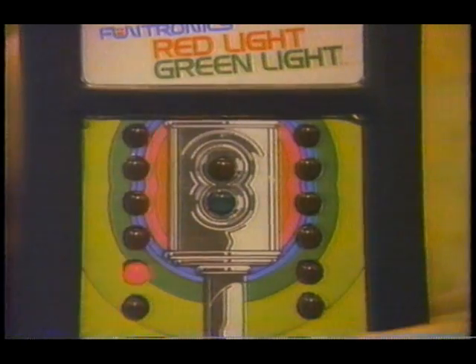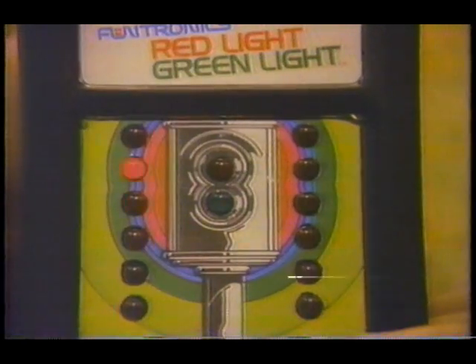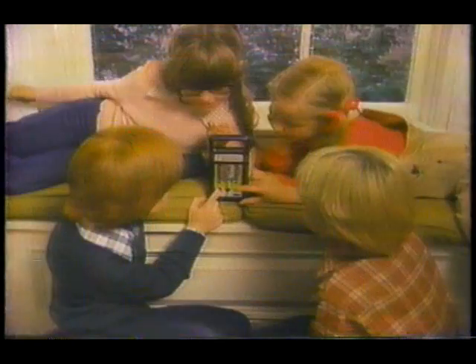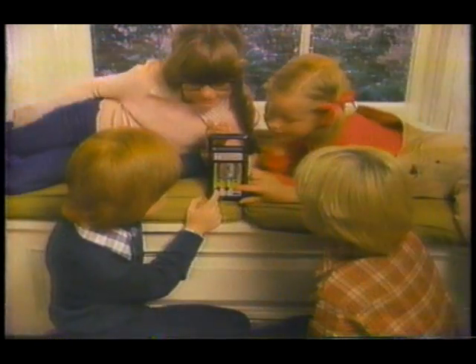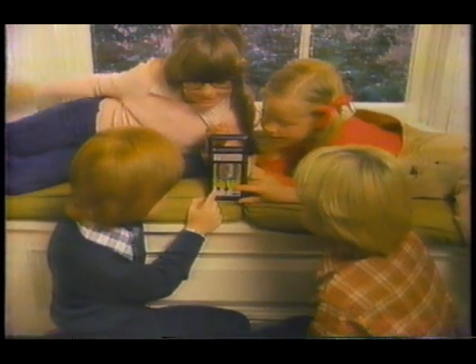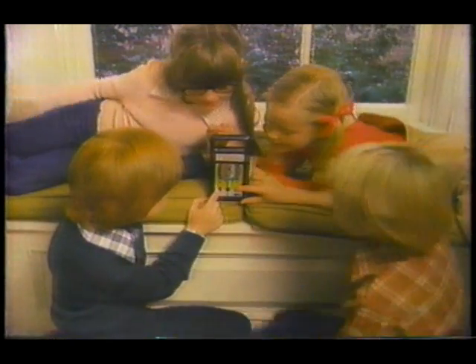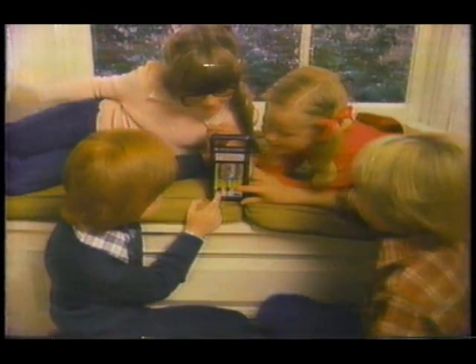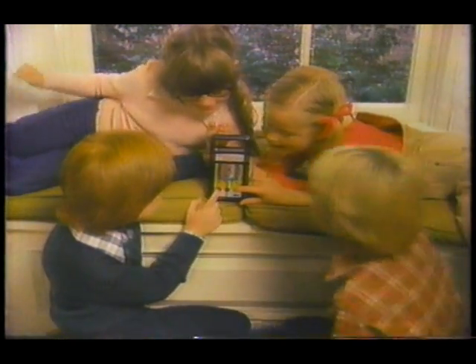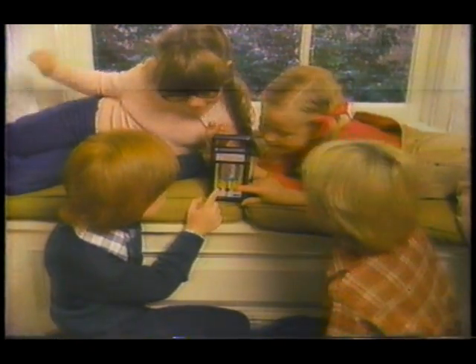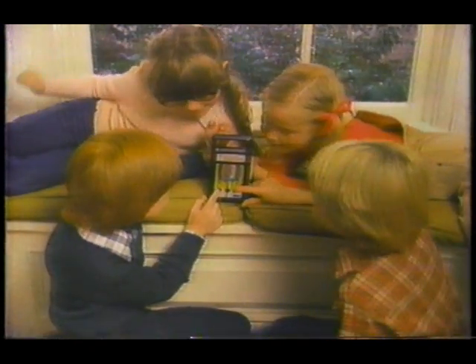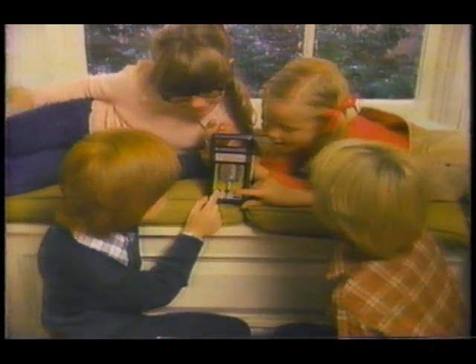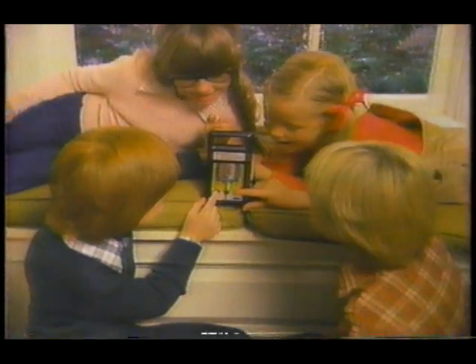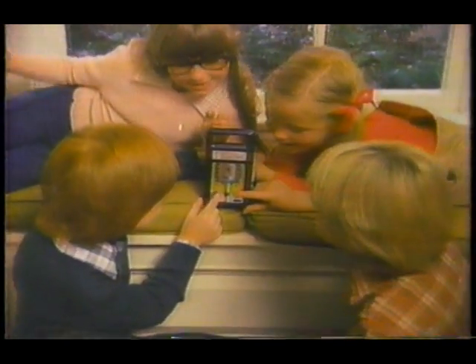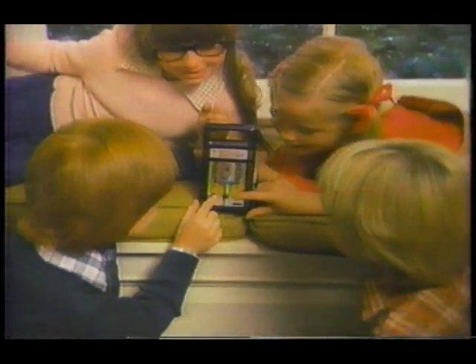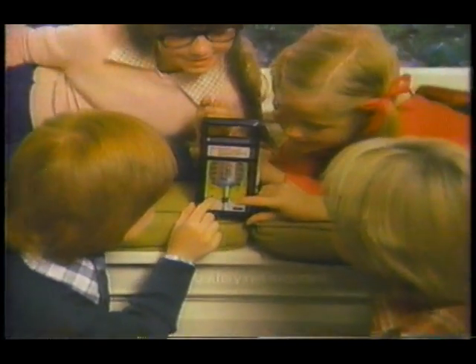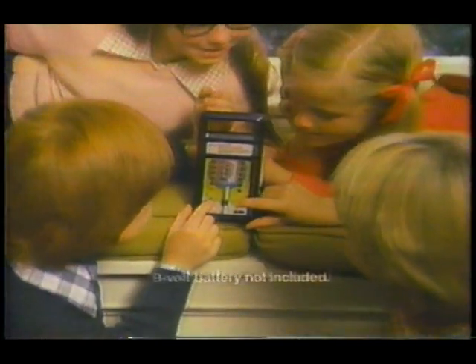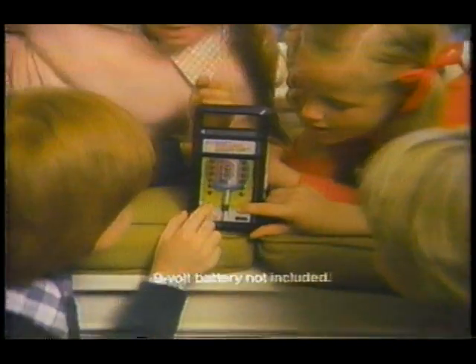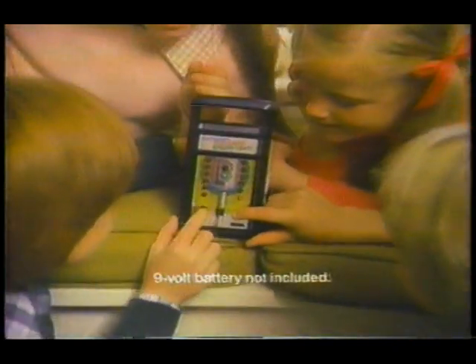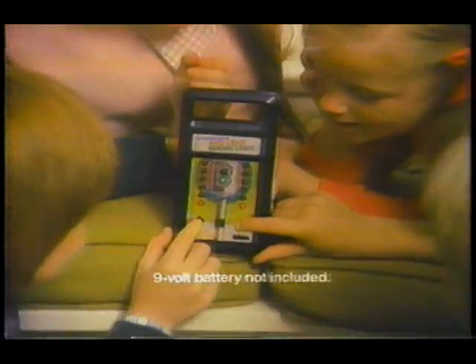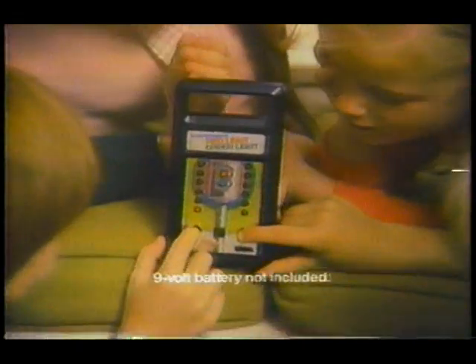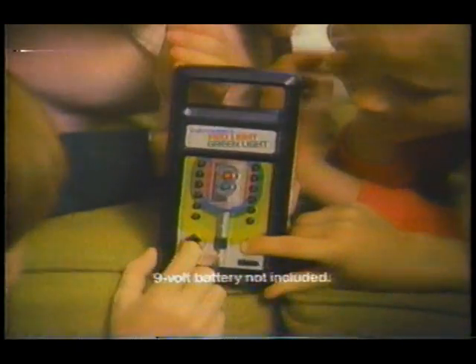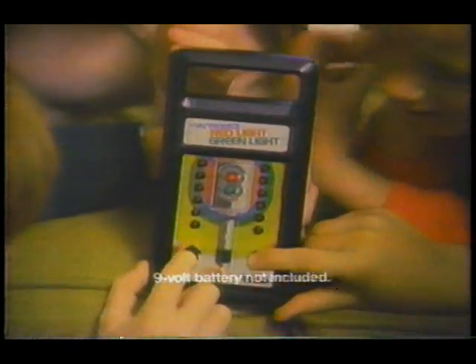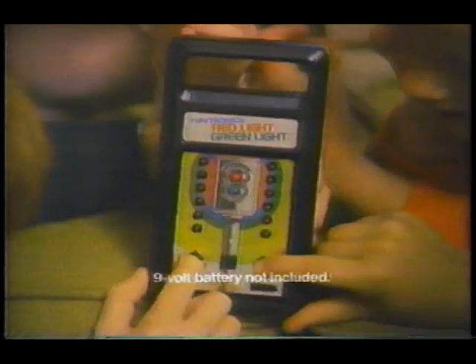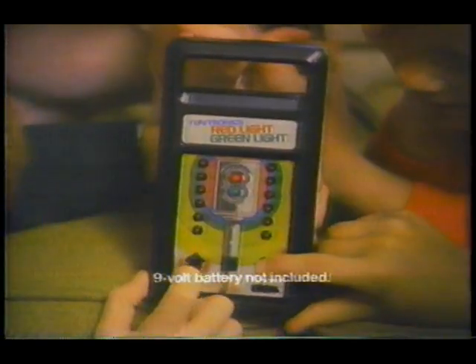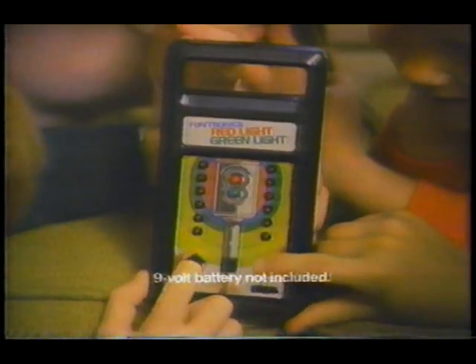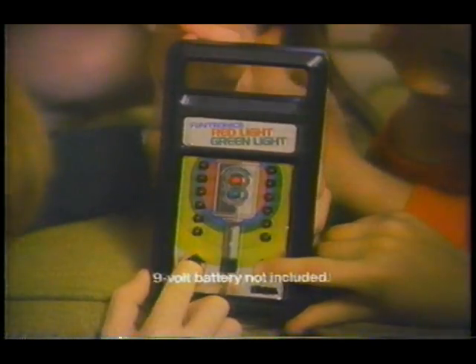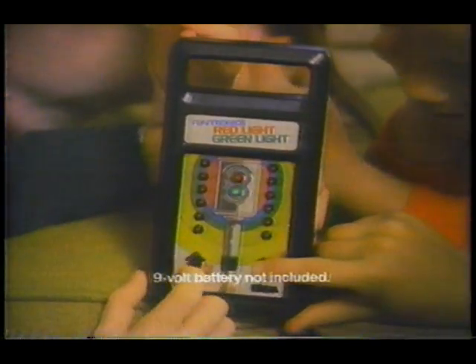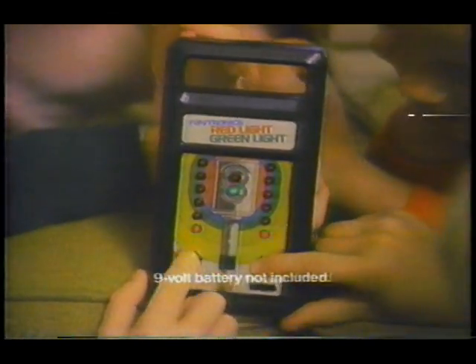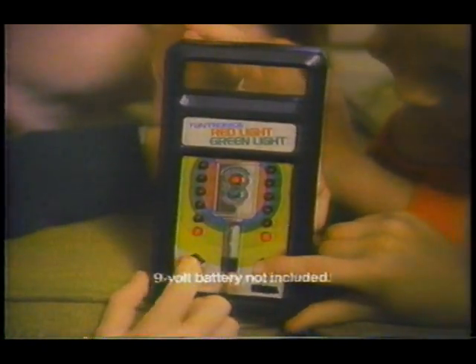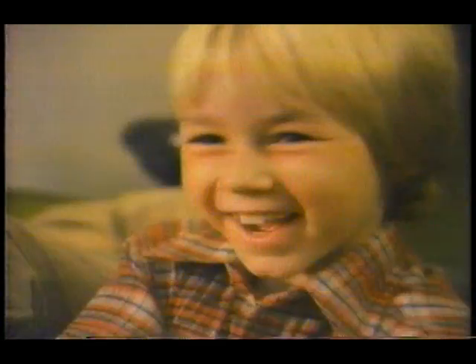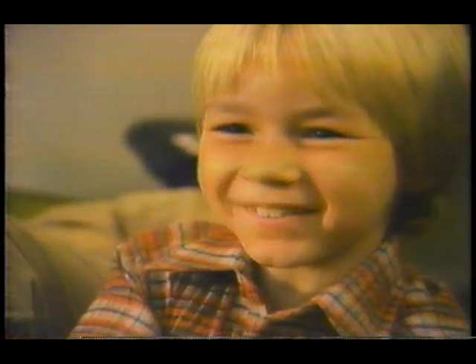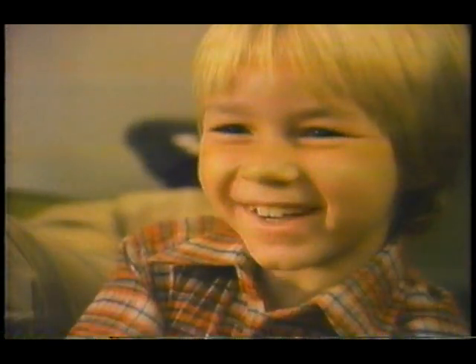Introducing an electronic game for kids: Funtronics Red Light Green Light from Mattel. 9-volt battery not included. It's fun!